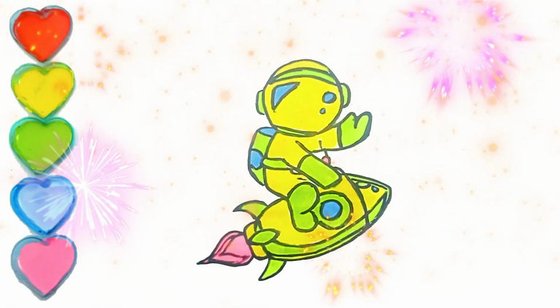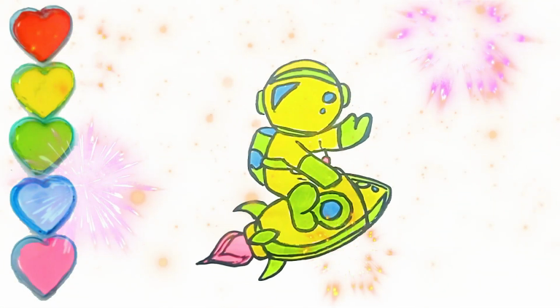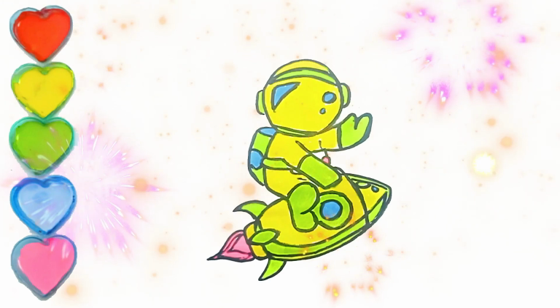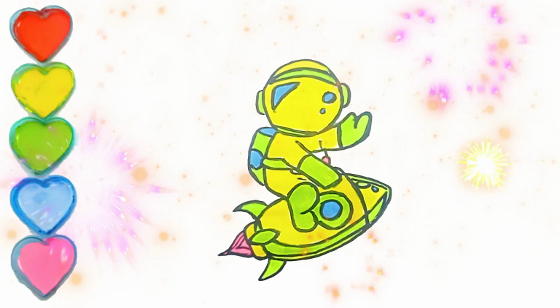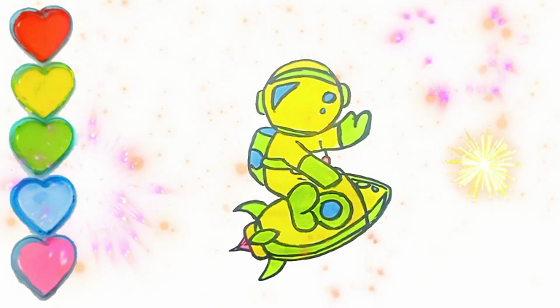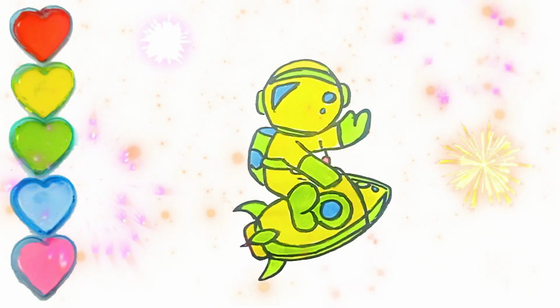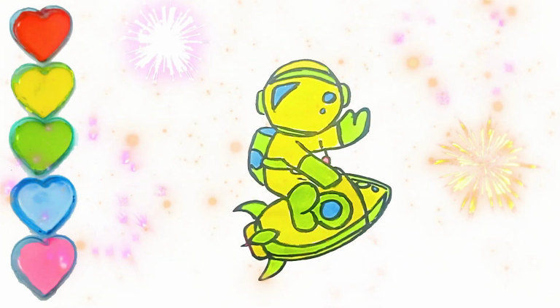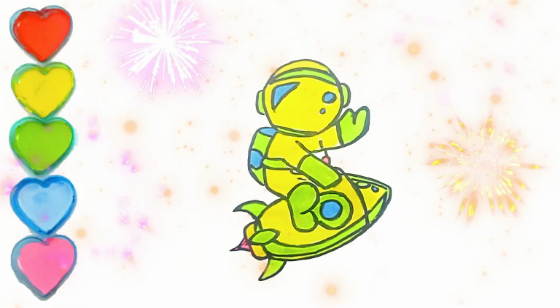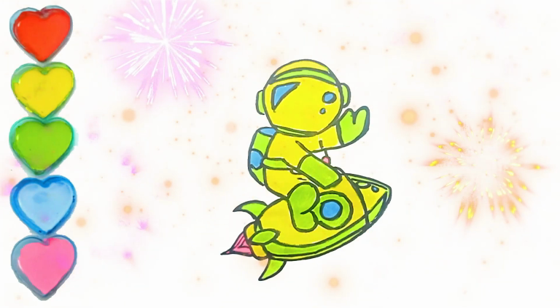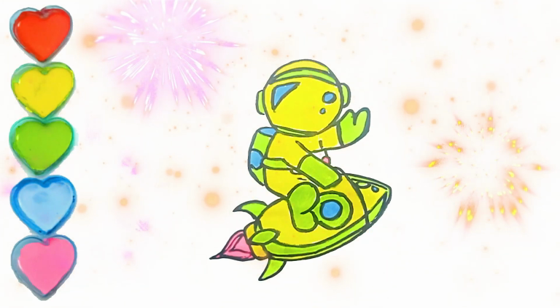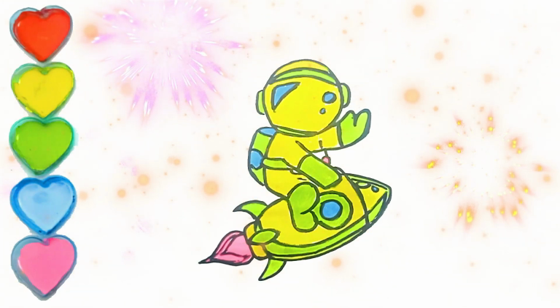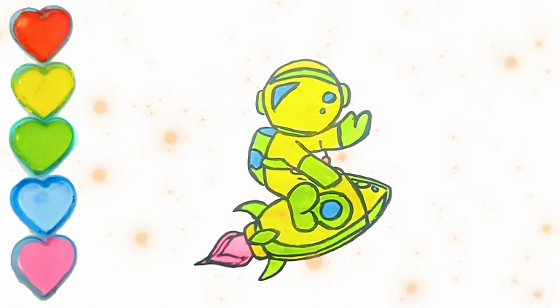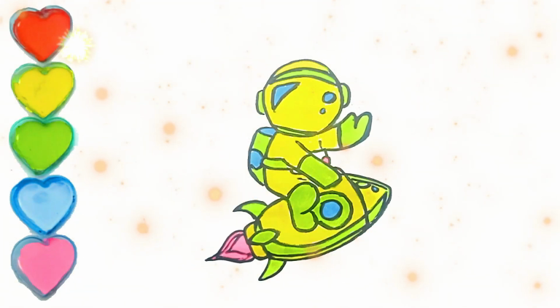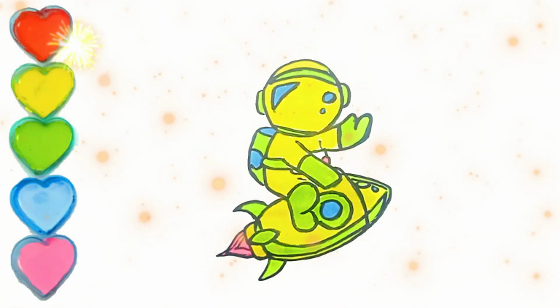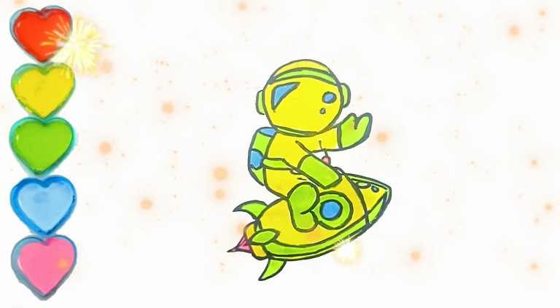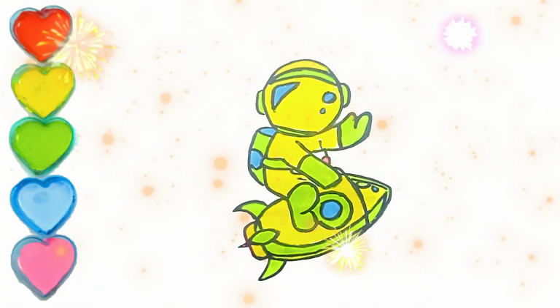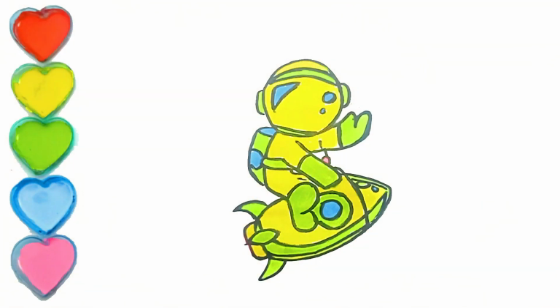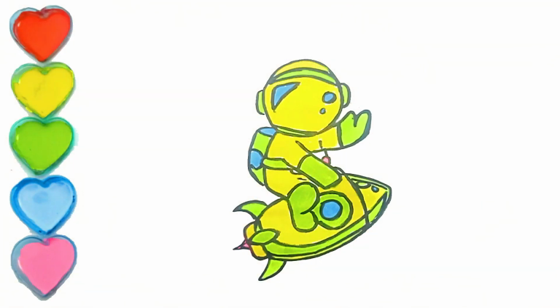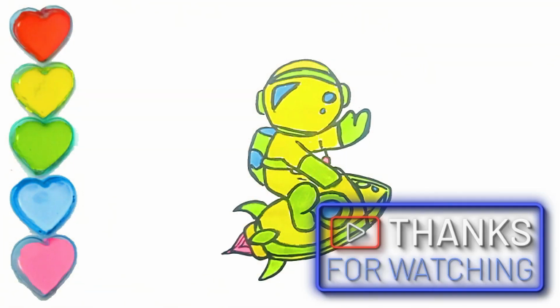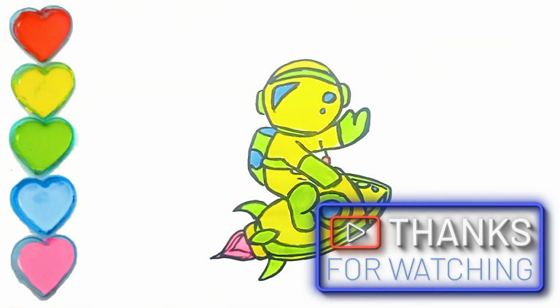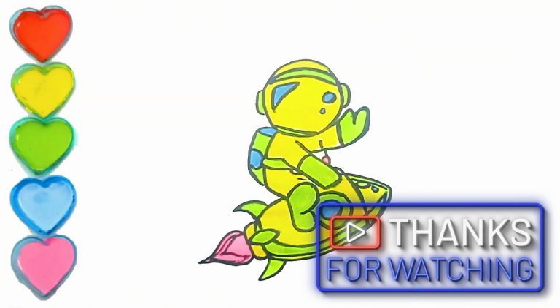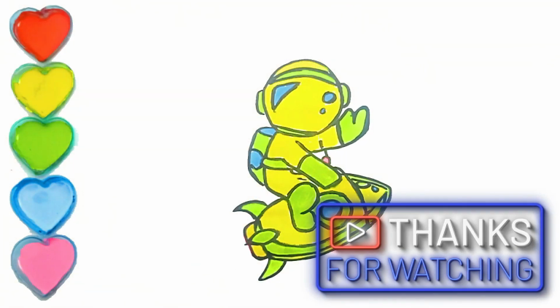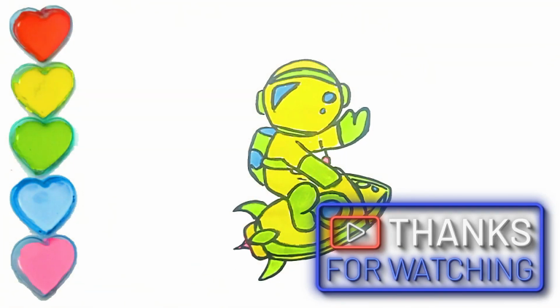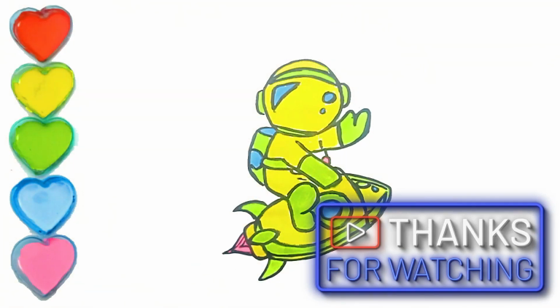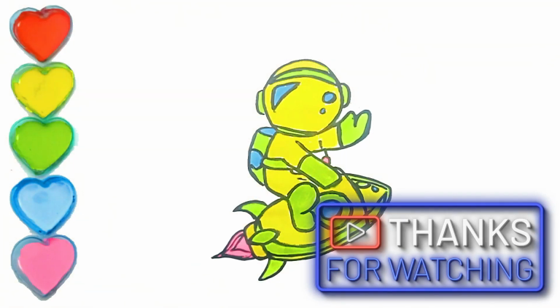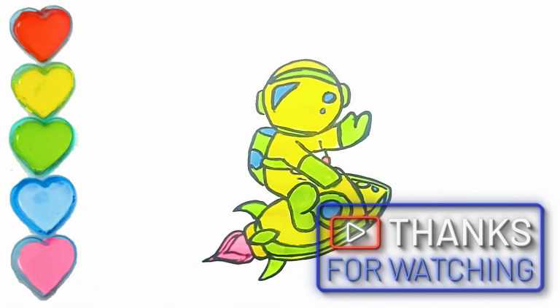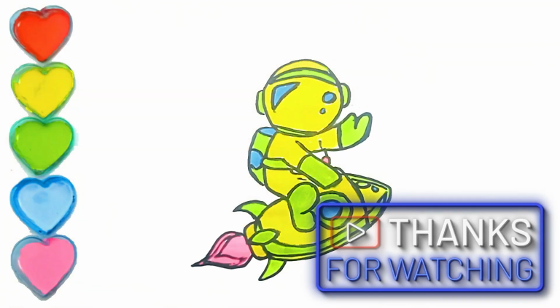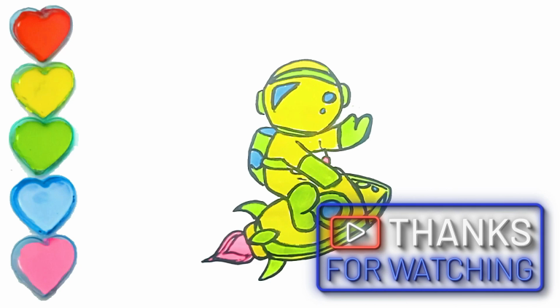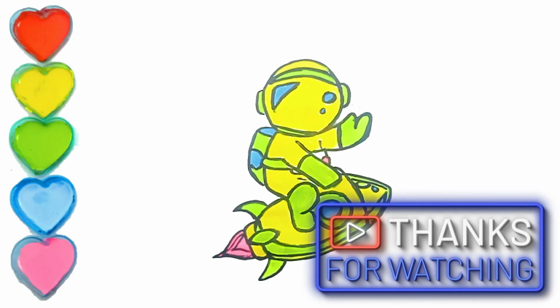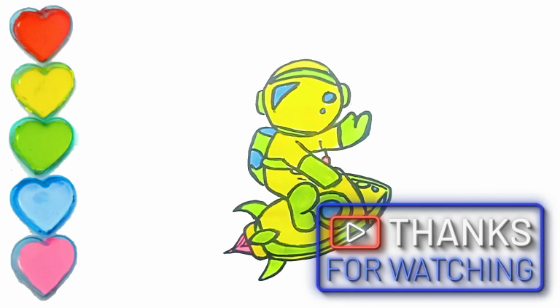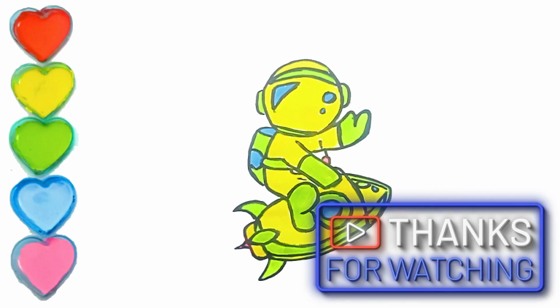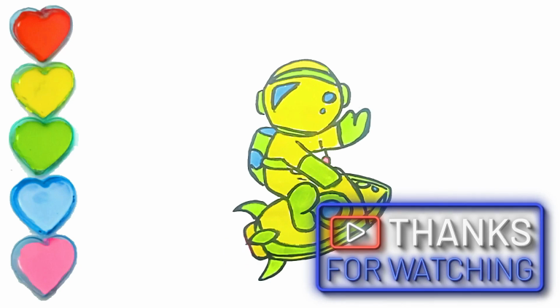This is the picture that we have colored. Thank you for accompanying us. See you again in the next video.